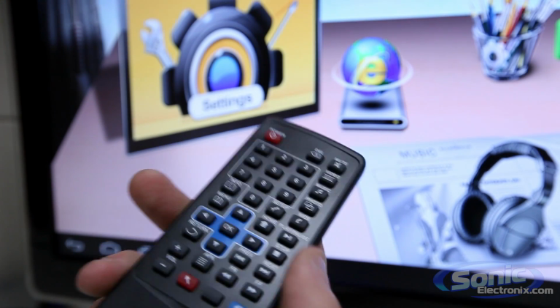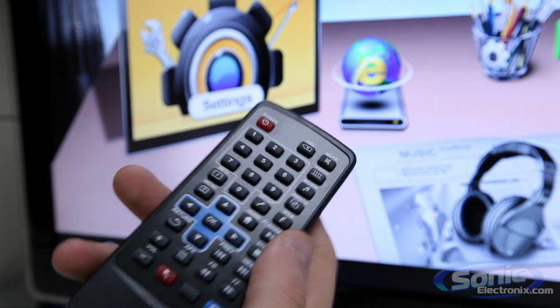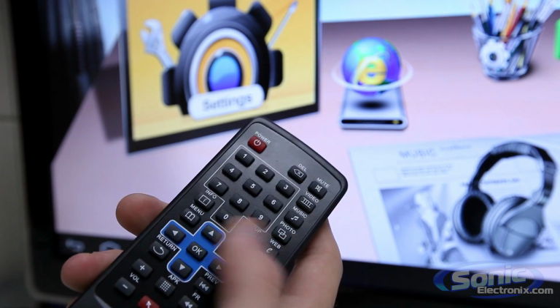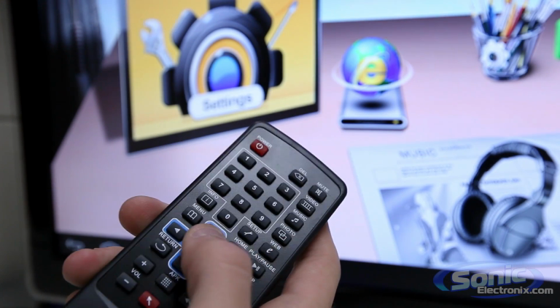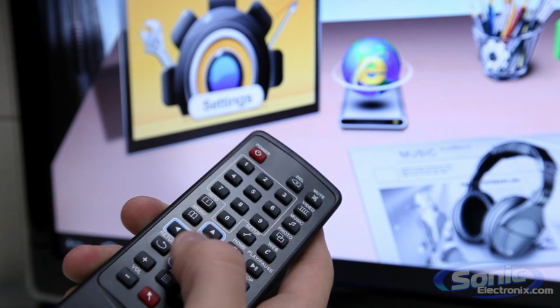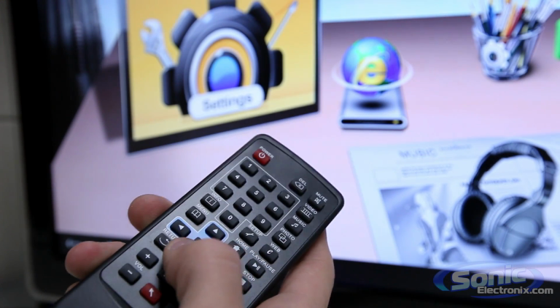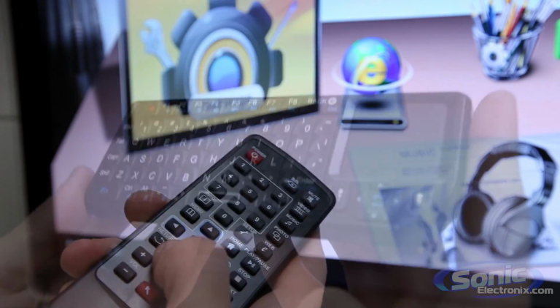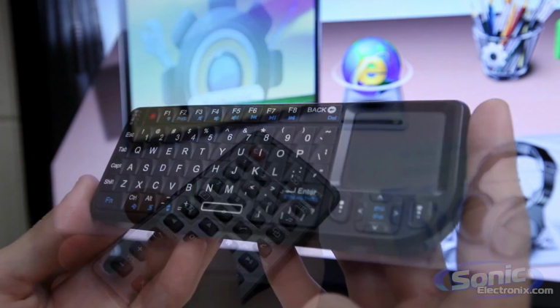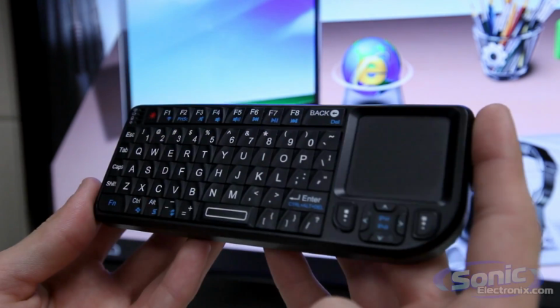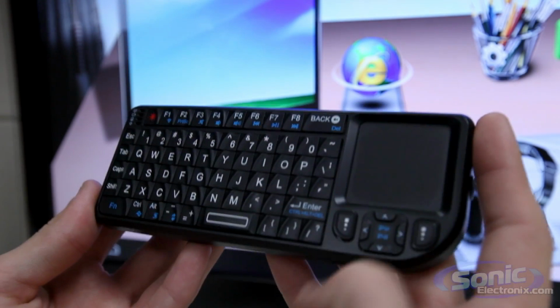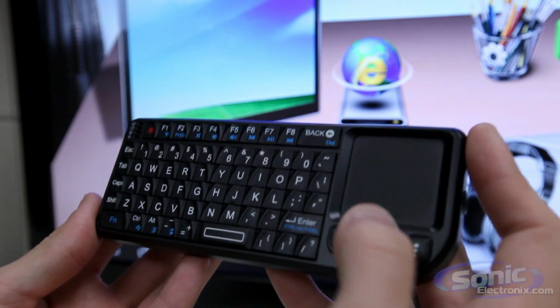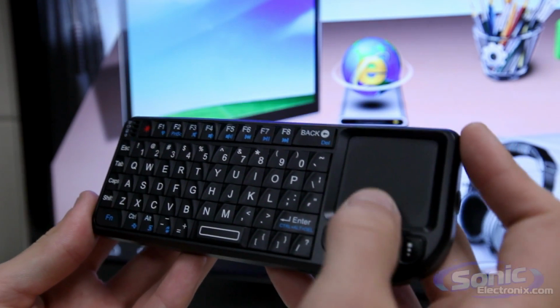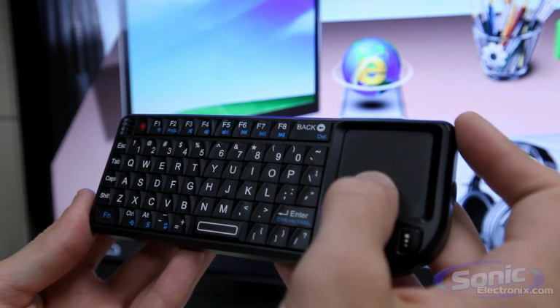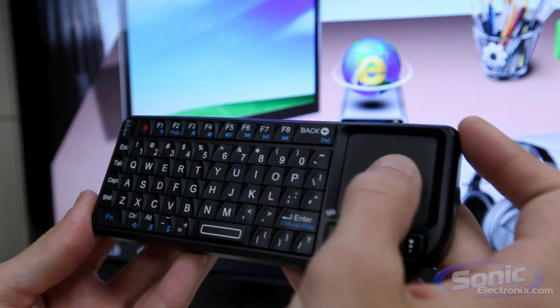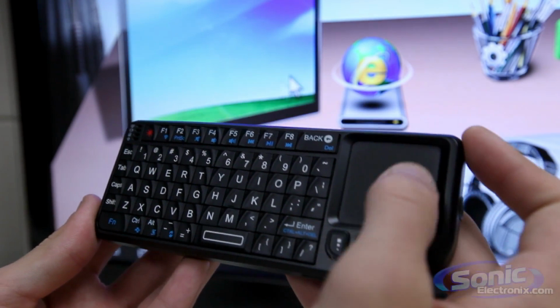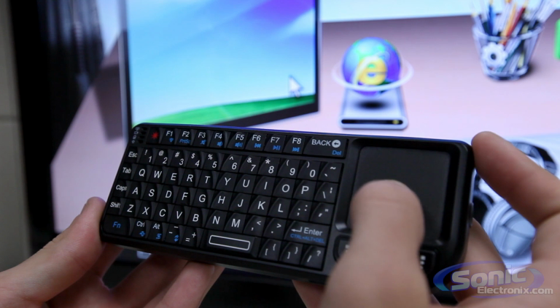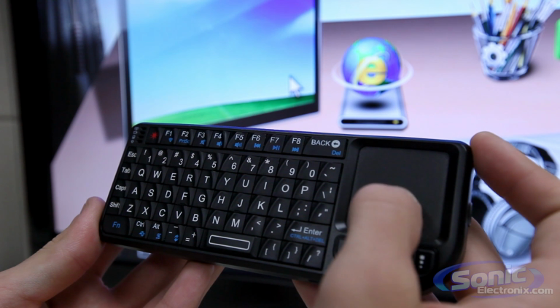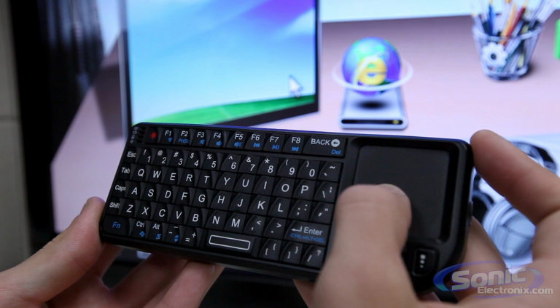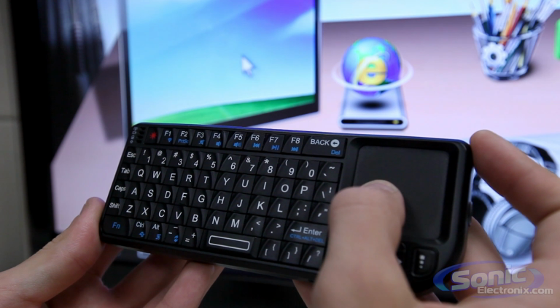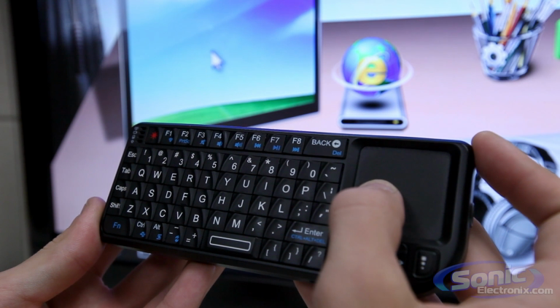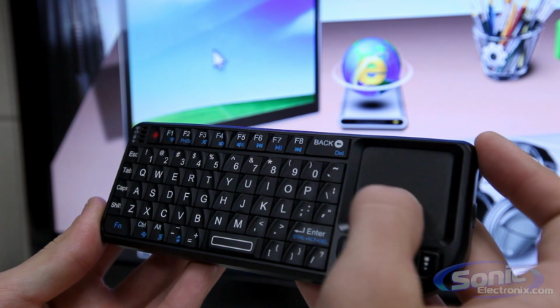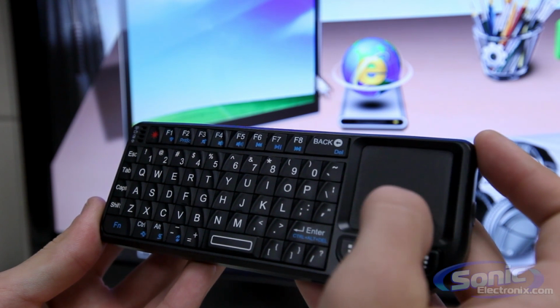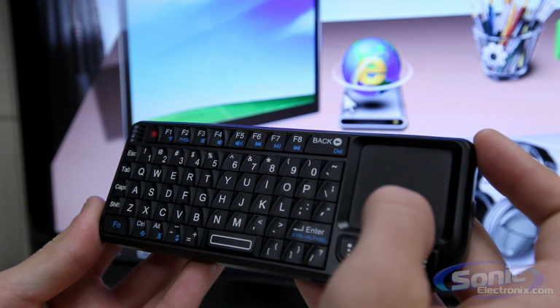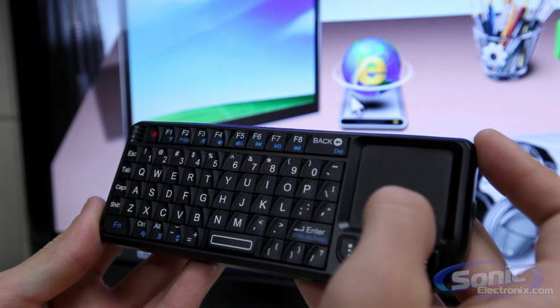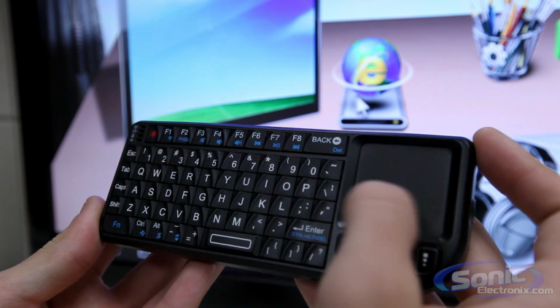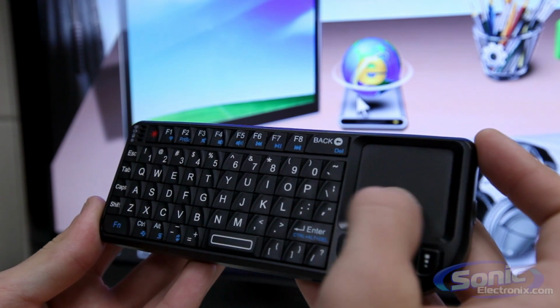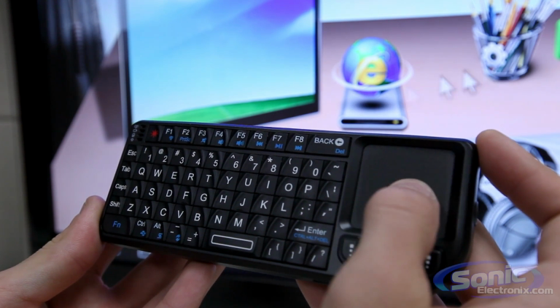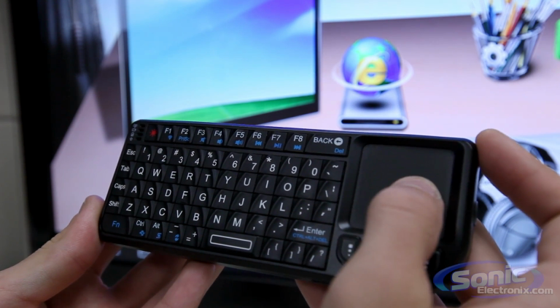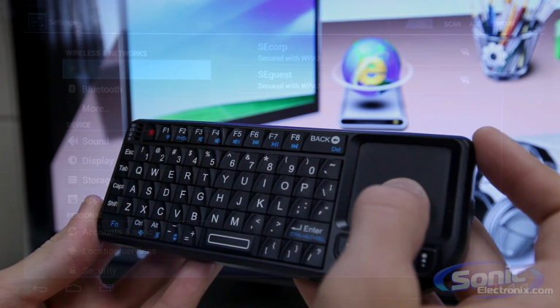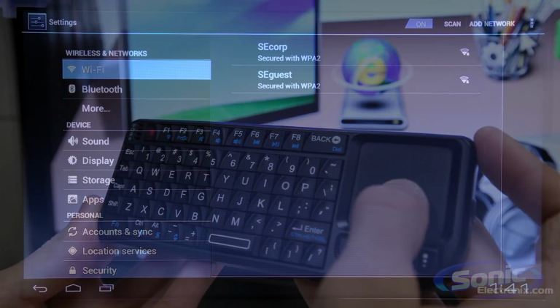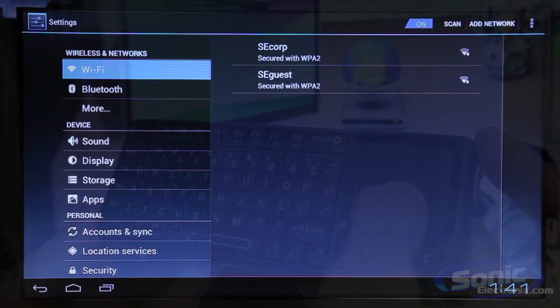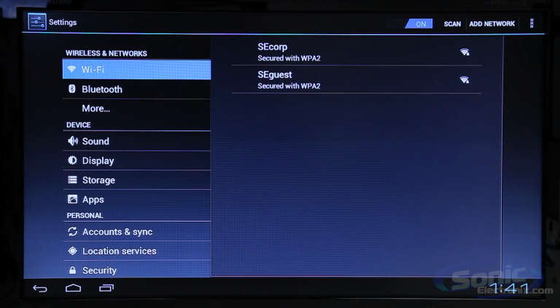We also carry the touchpad and keyboard to make typing and scrolling even more convenient. It's even got a laser pointer on it. And it doesn't stop there.